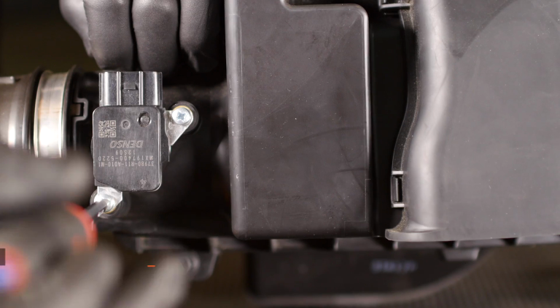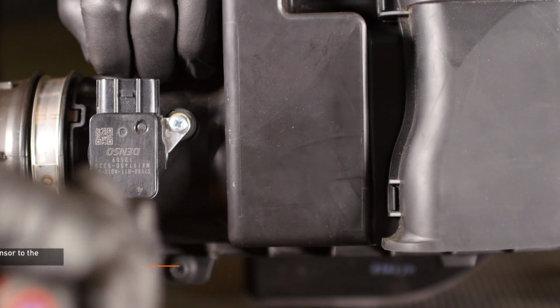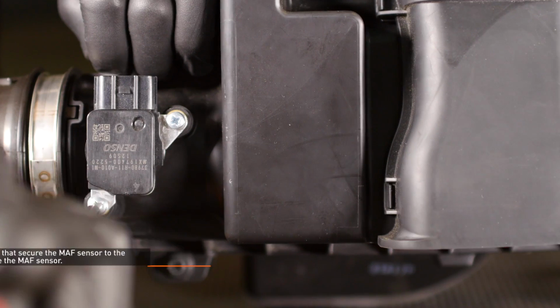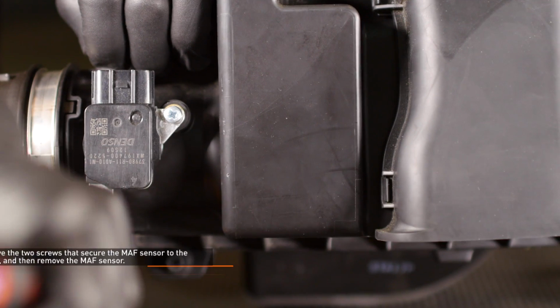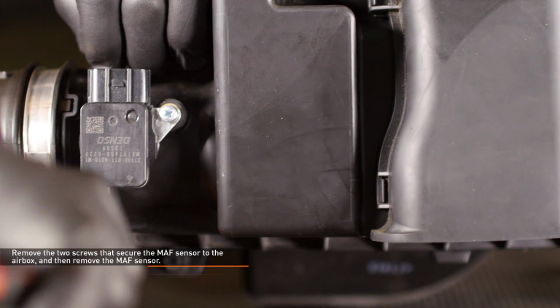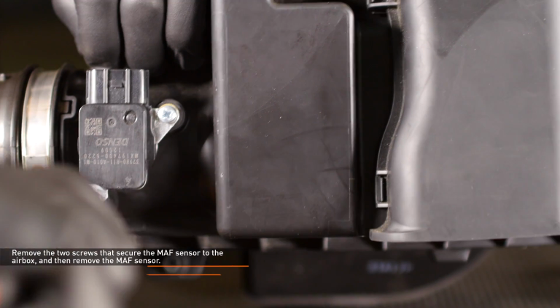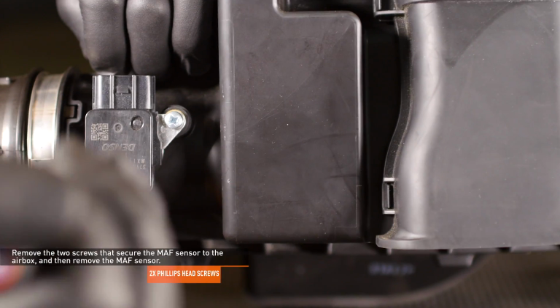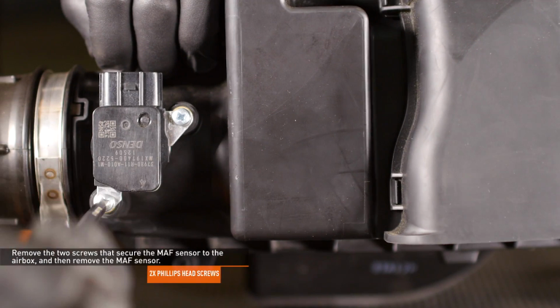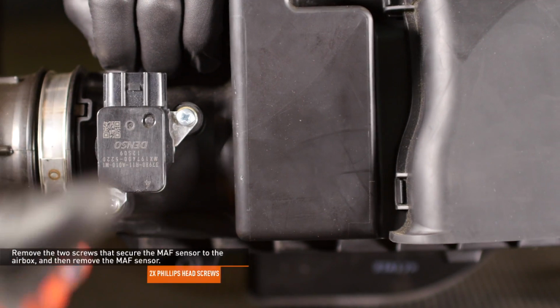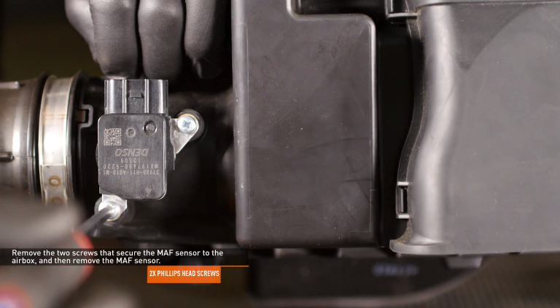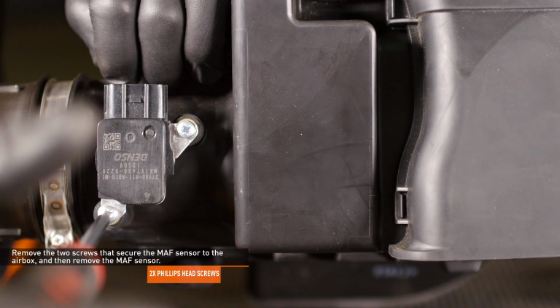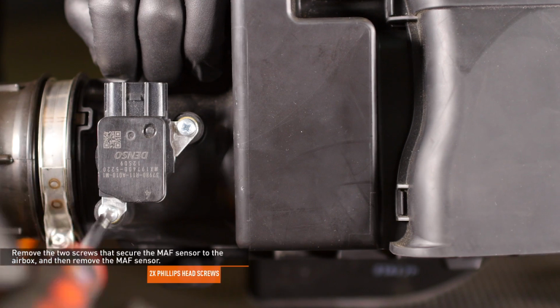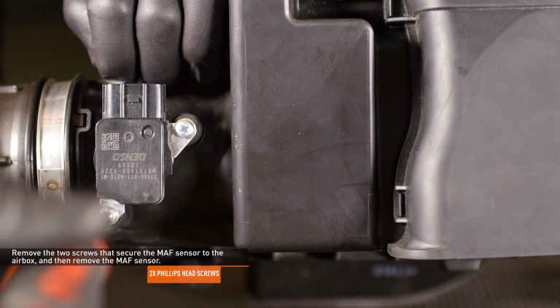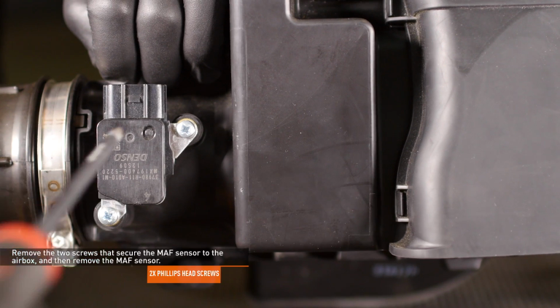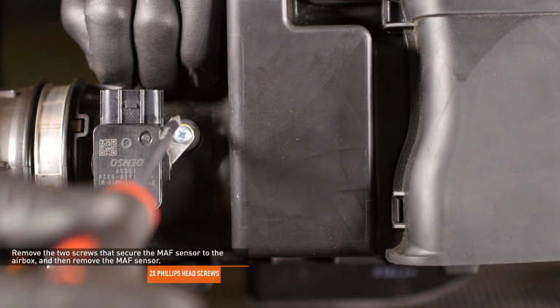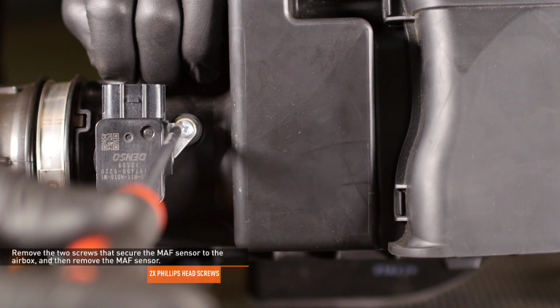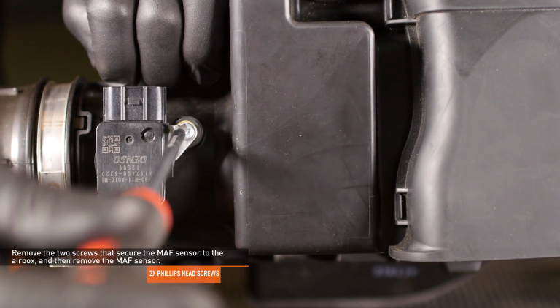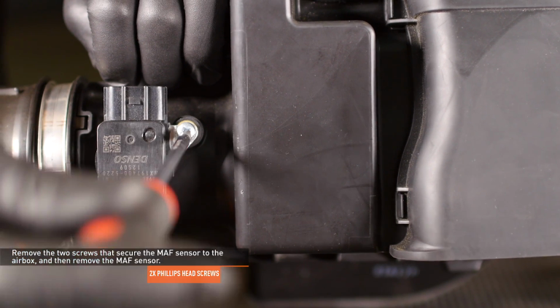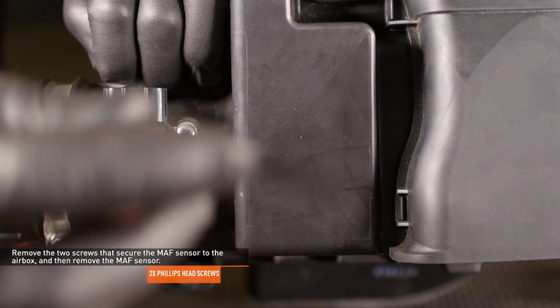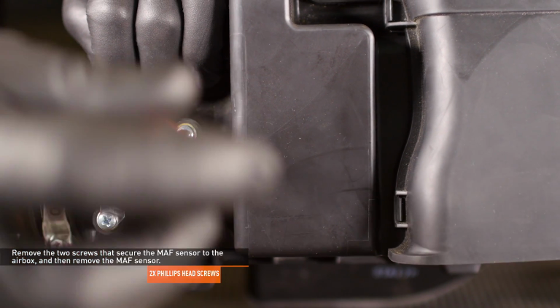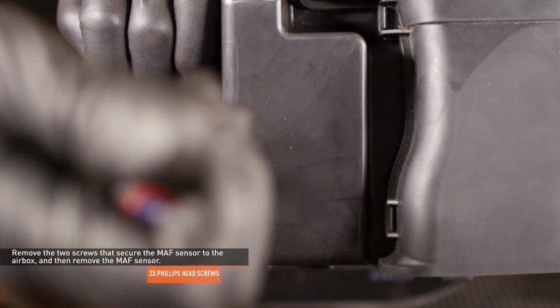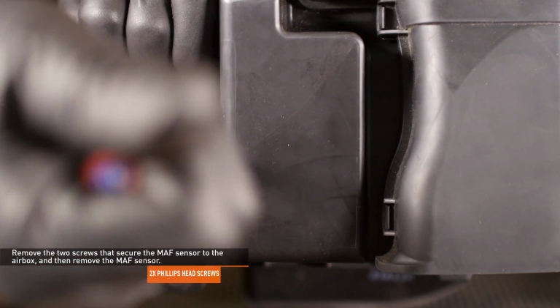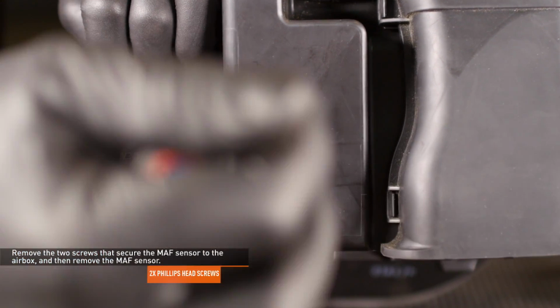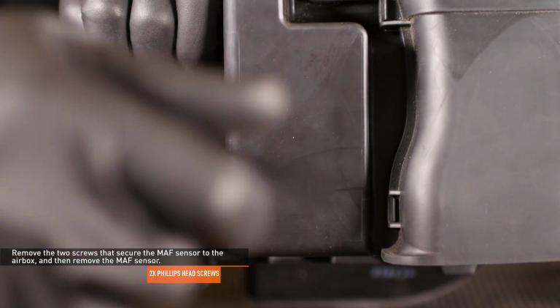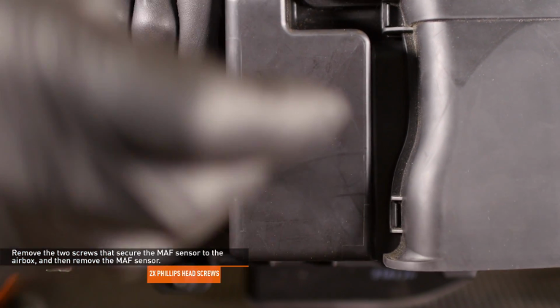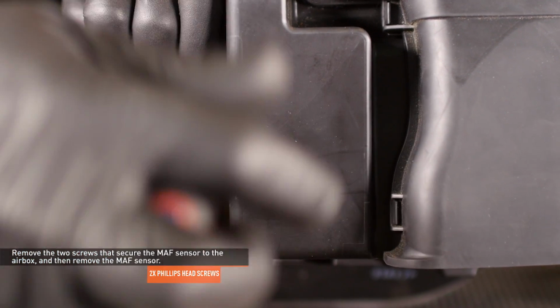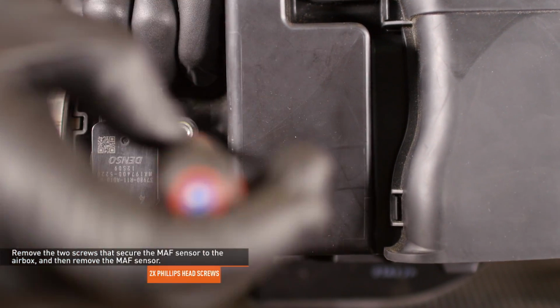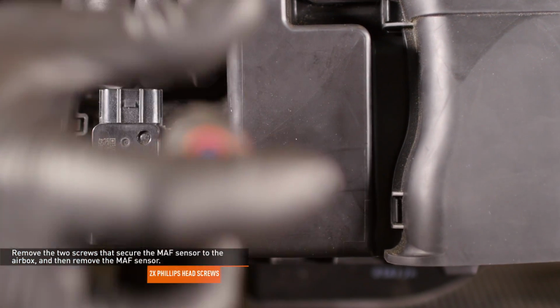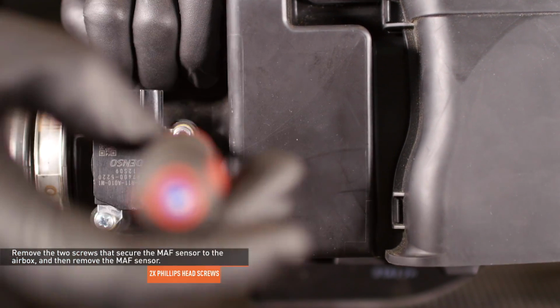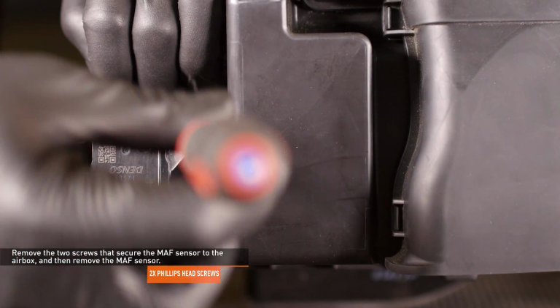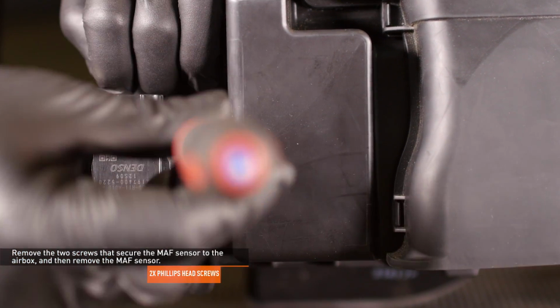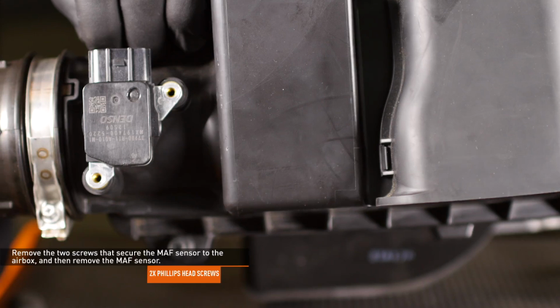Remove the two screws that secure the mass airflow sensor to the airbox and then remove the mass airflow sensor by pulling it straight out.